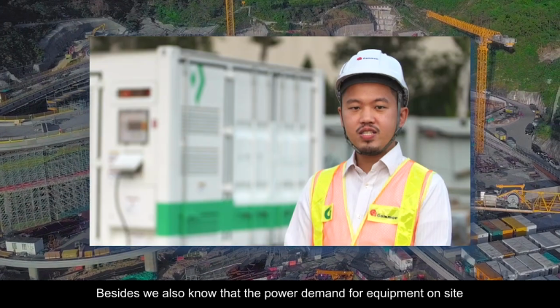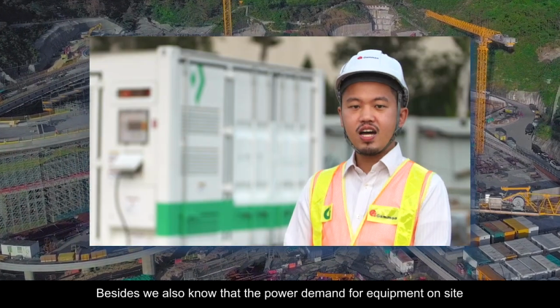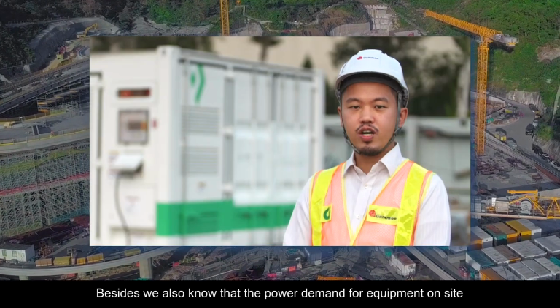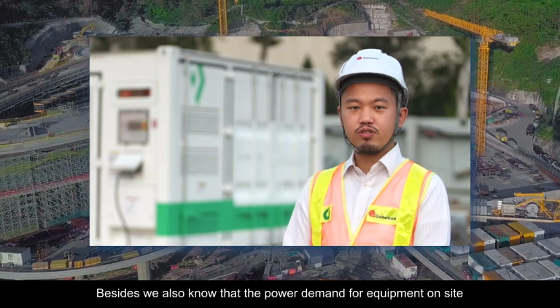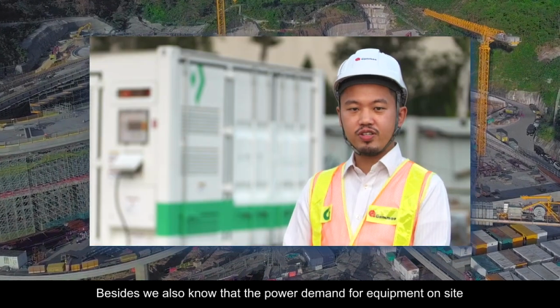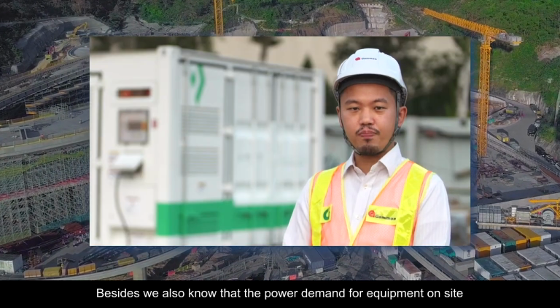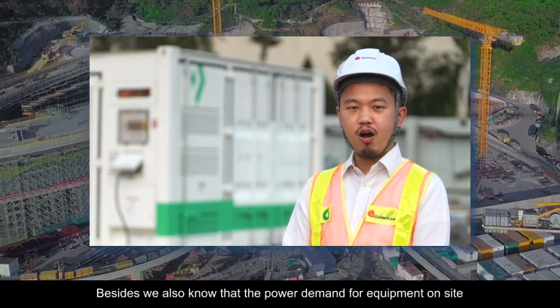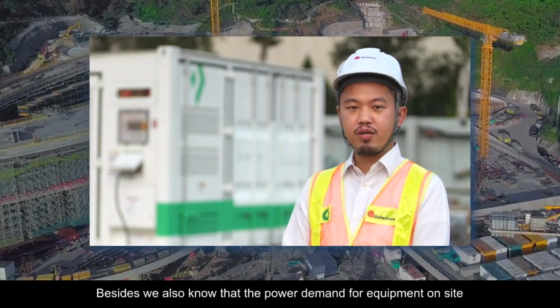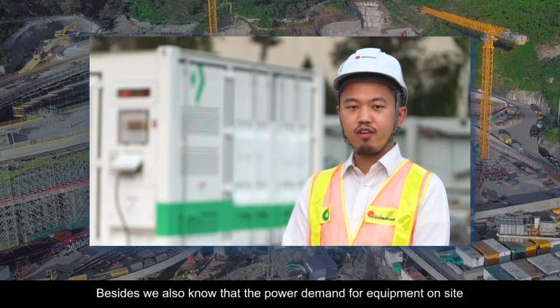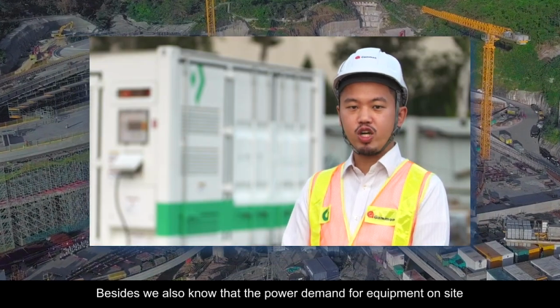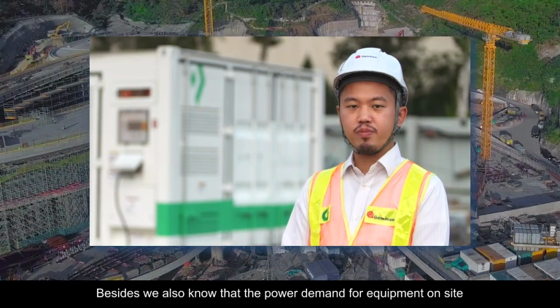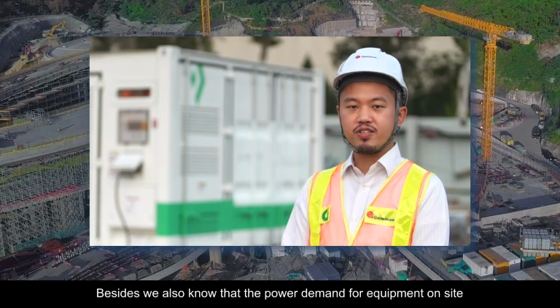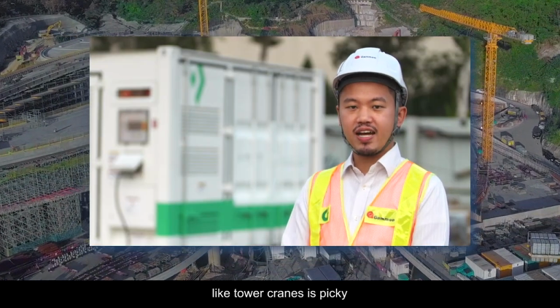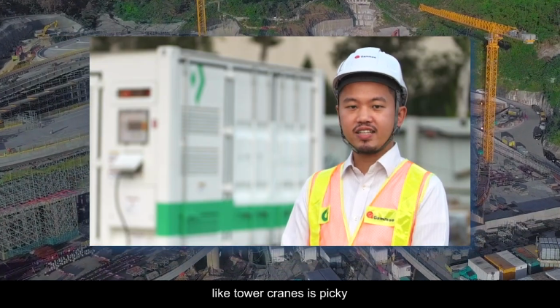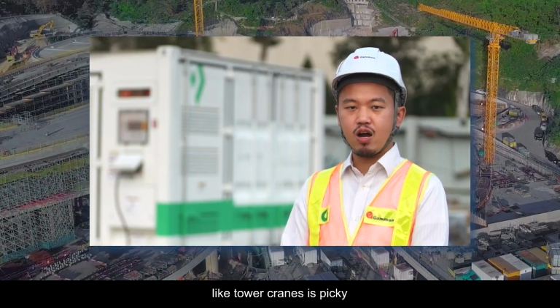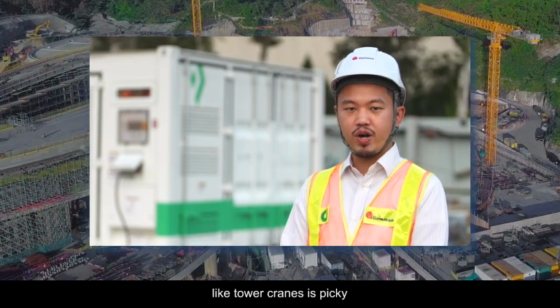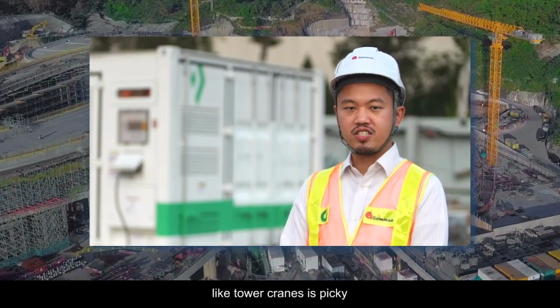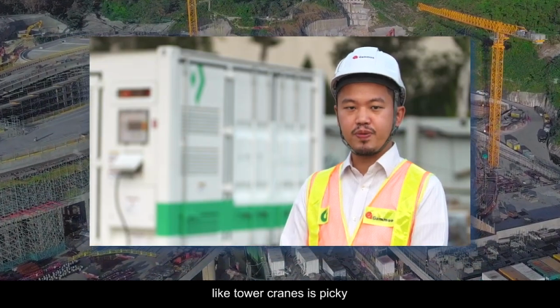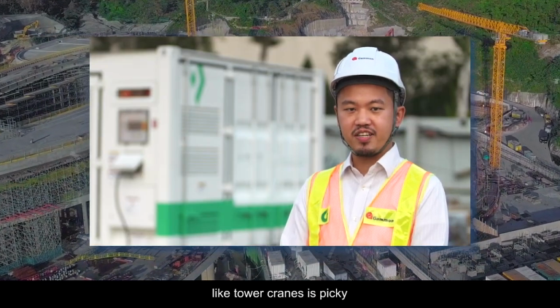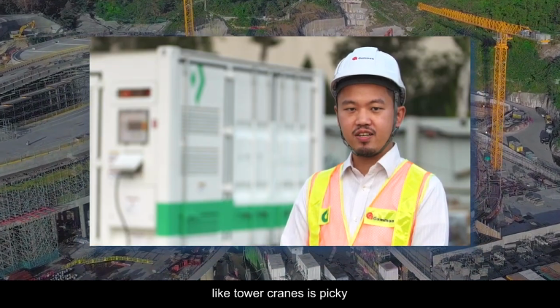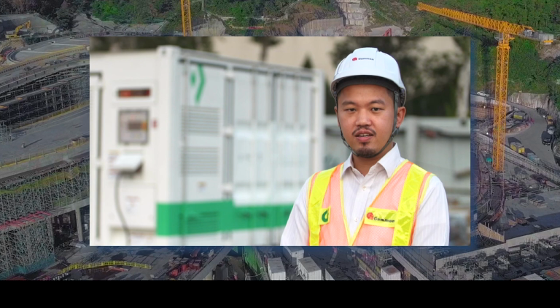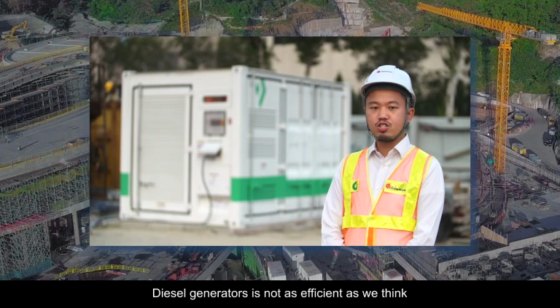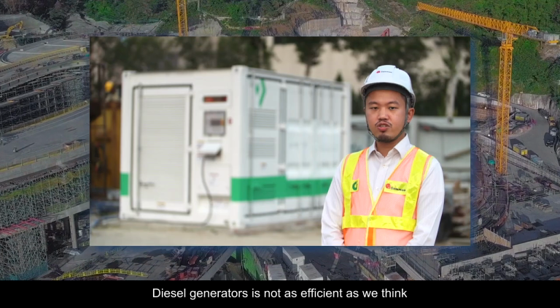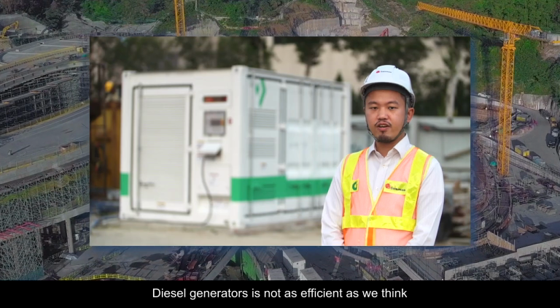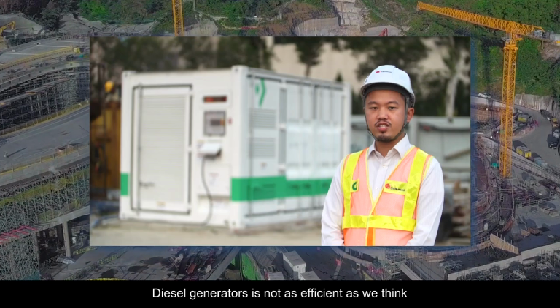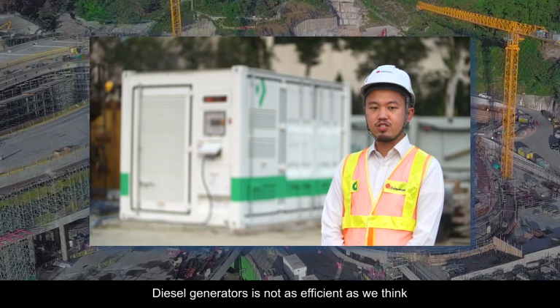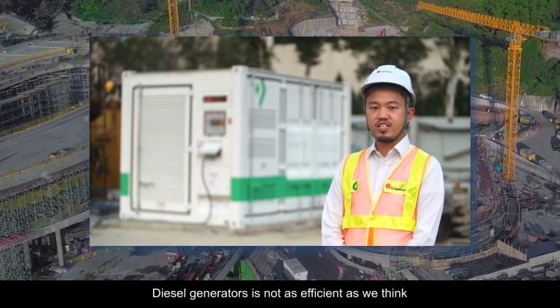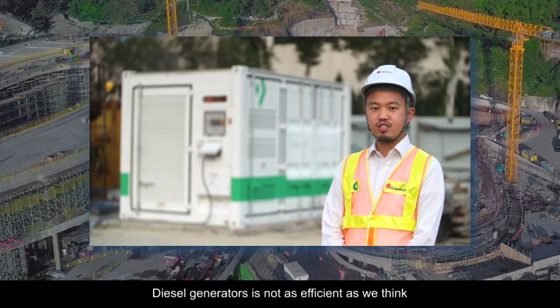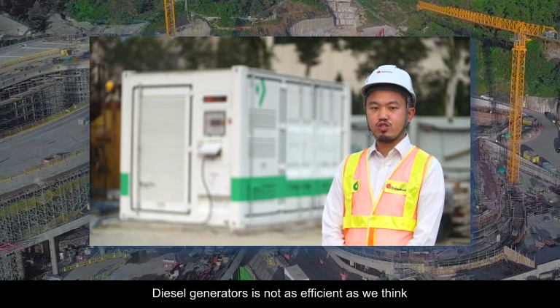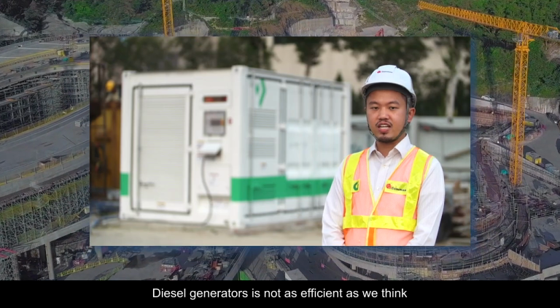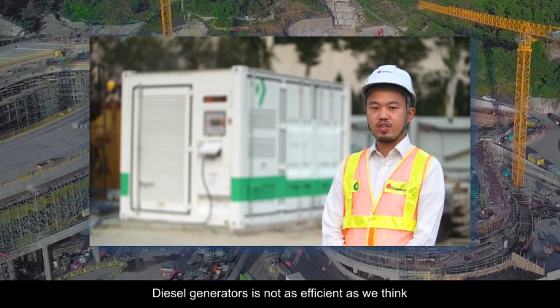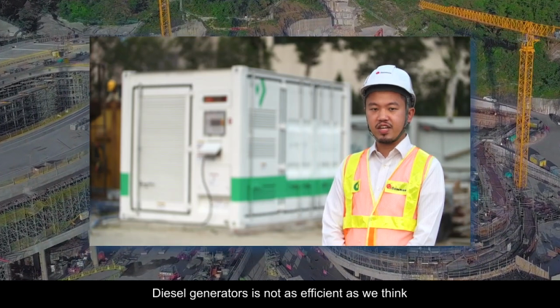Besides, we also know that the power demand for equipment on site like tower cranes is picky. Diesel generators are not as efficient as we think.